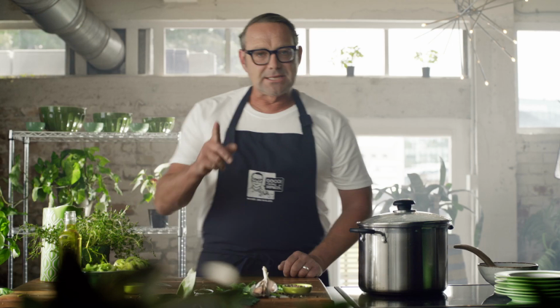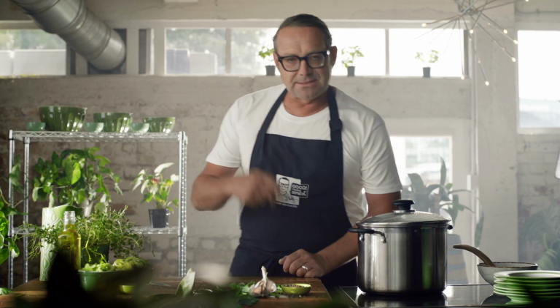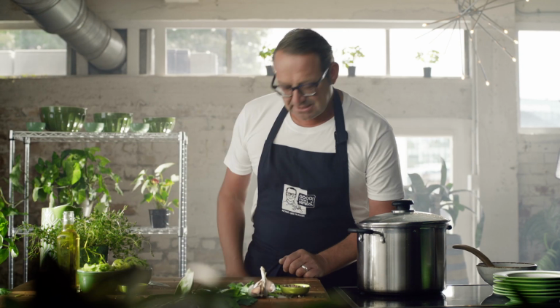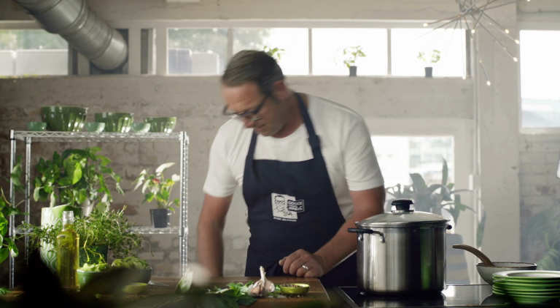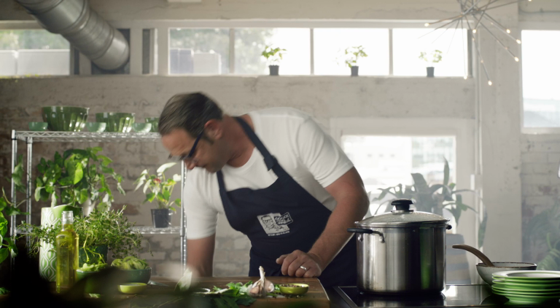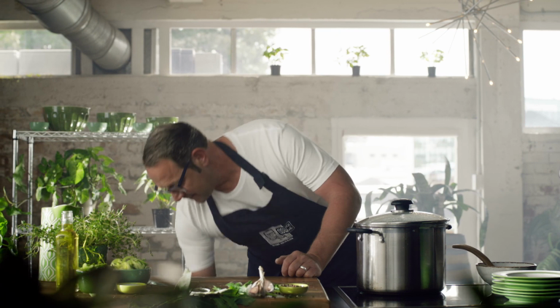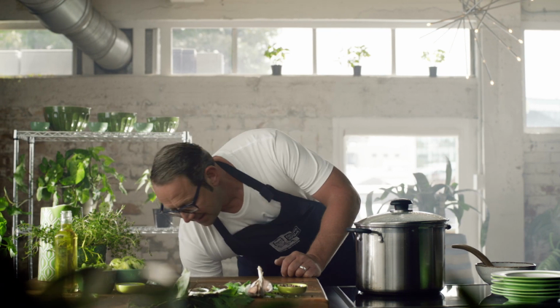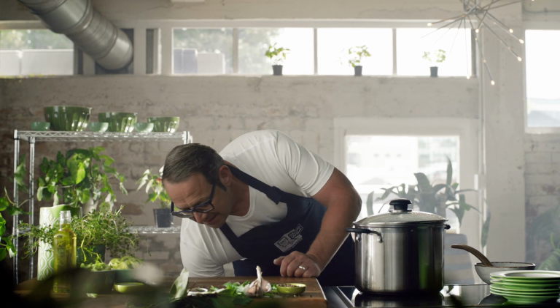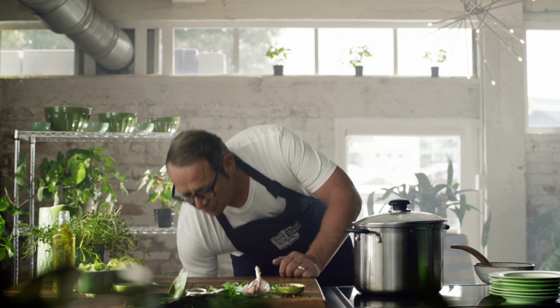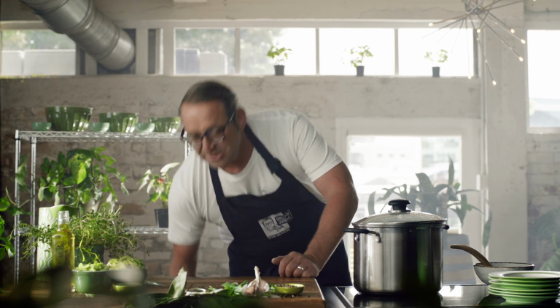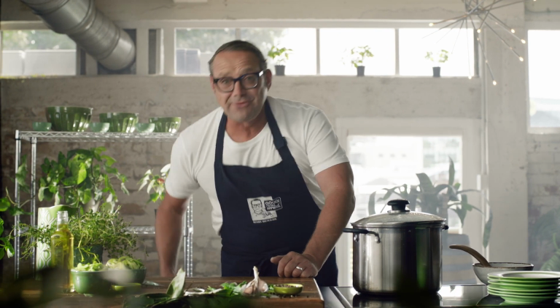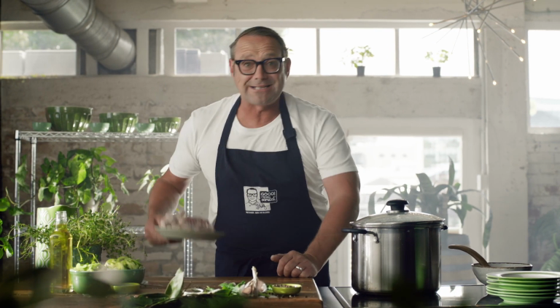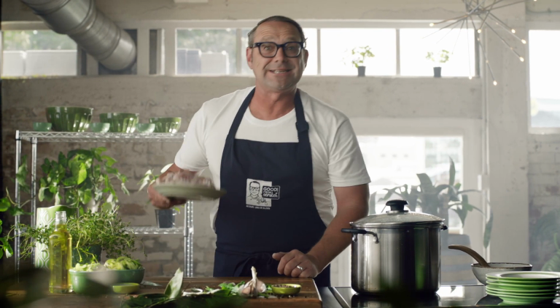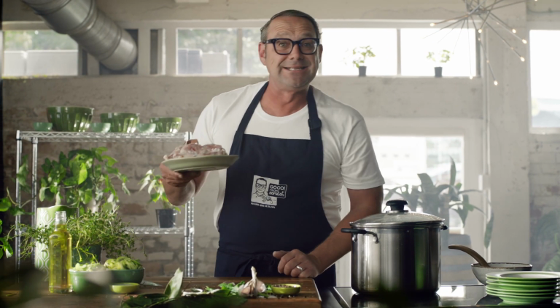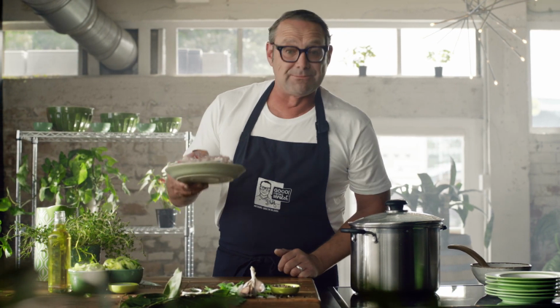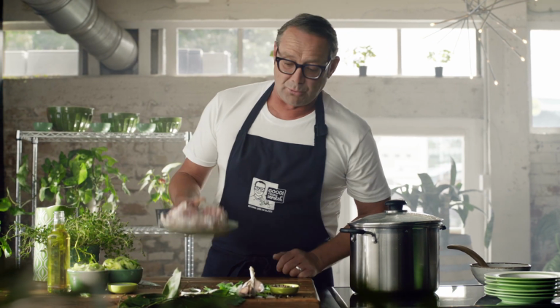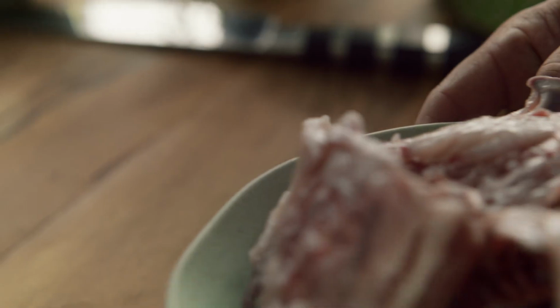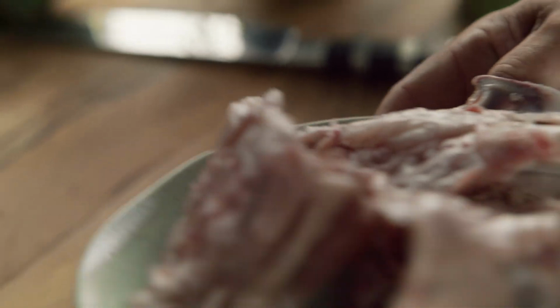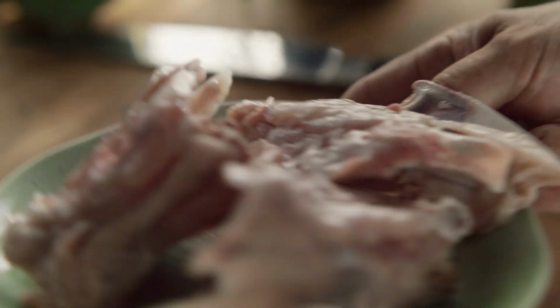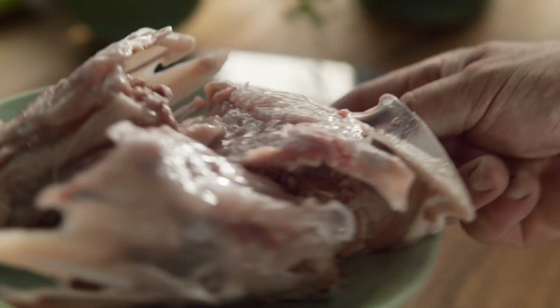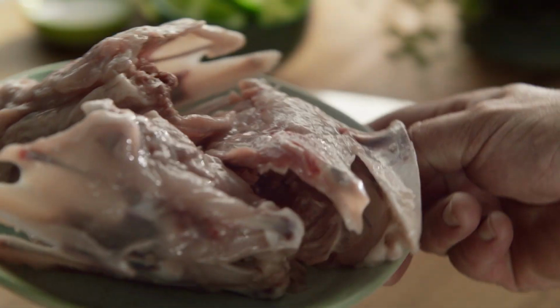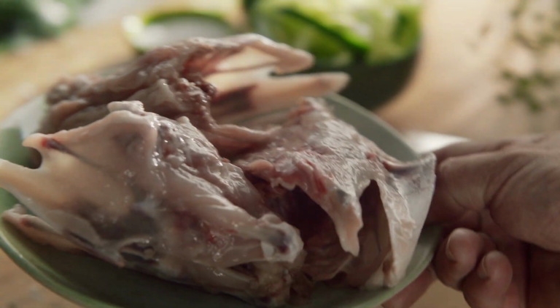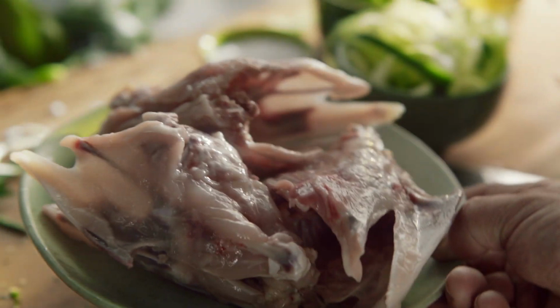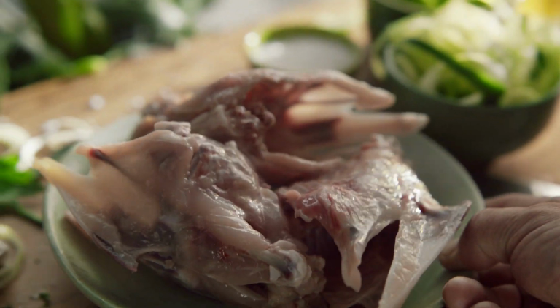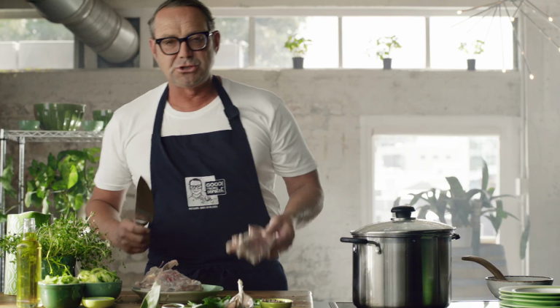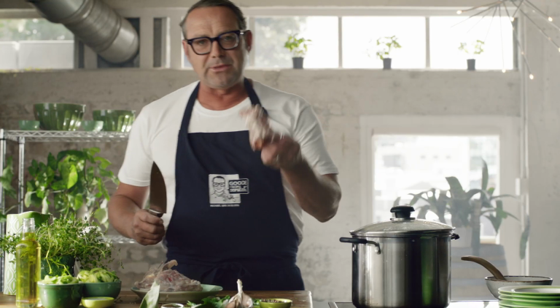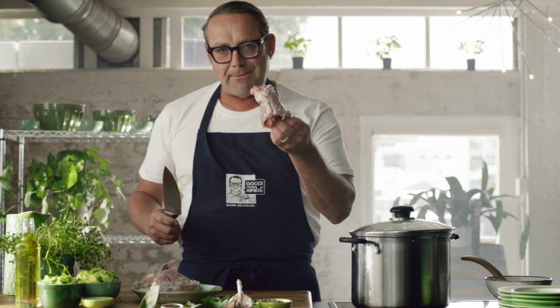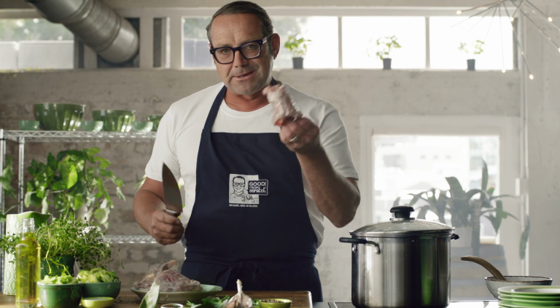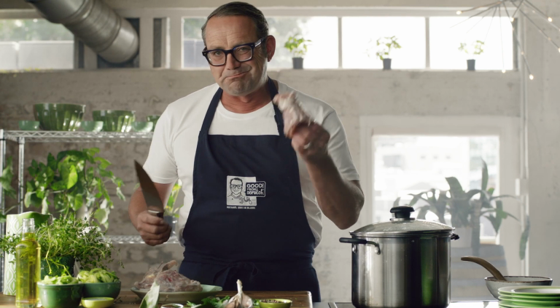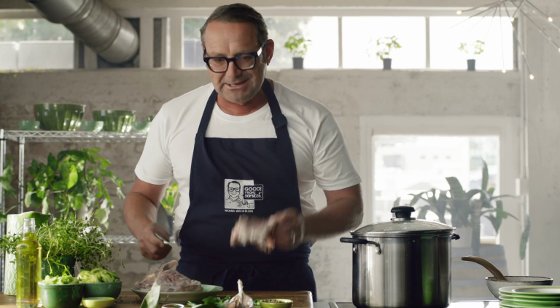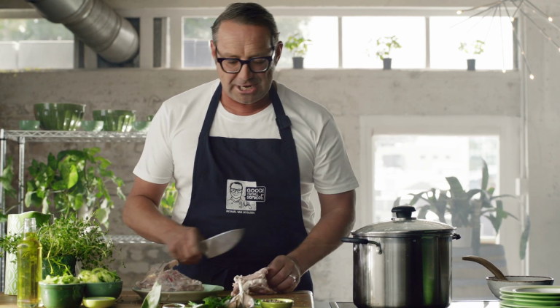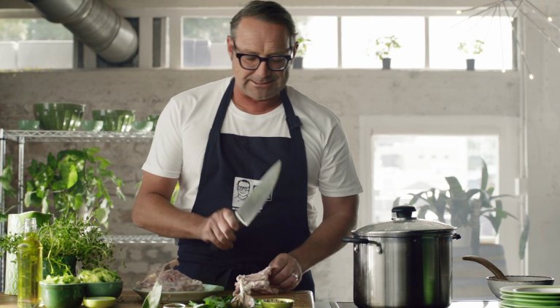This dish is really rustic and simple. We take three chicken frames, chop them up into big chunks.